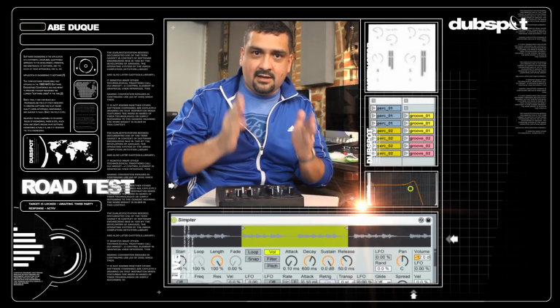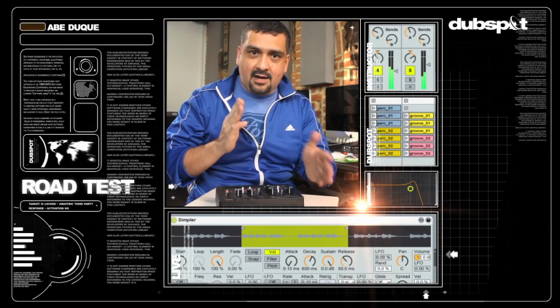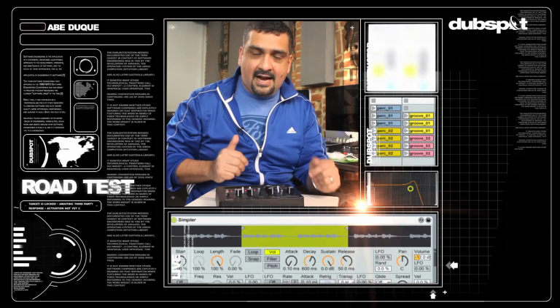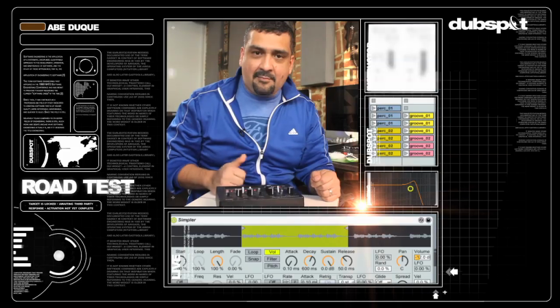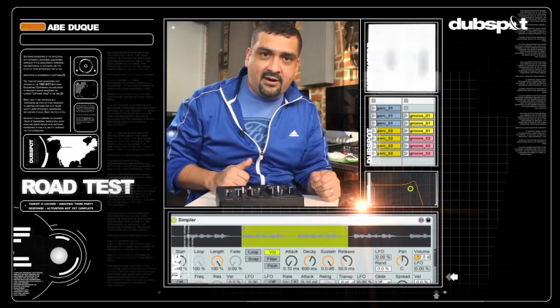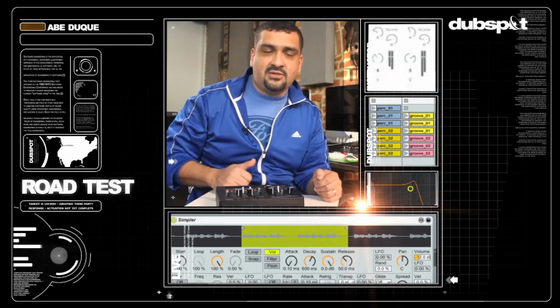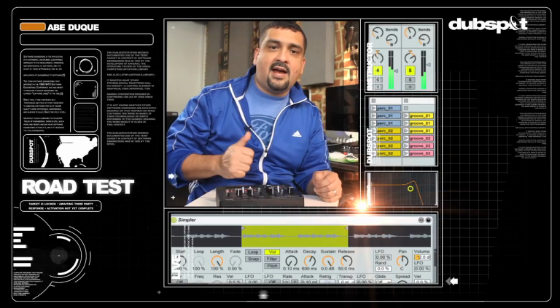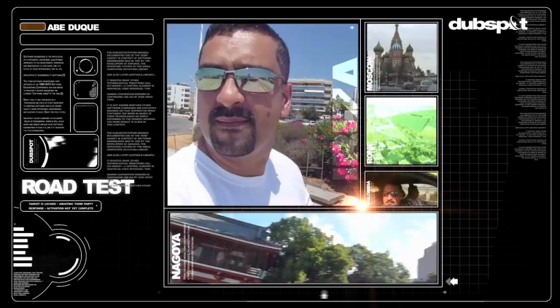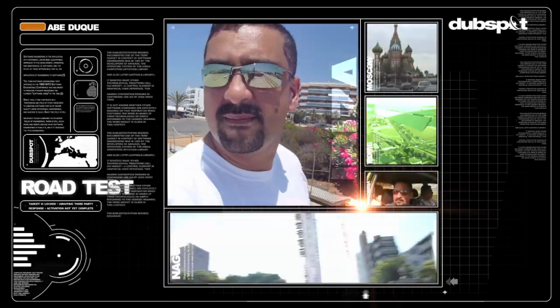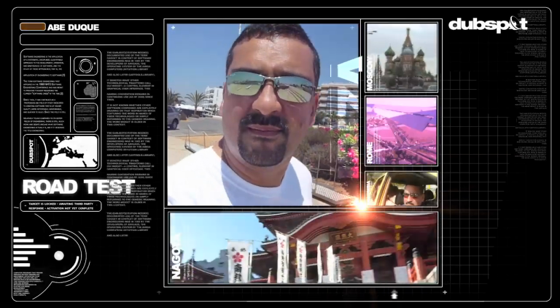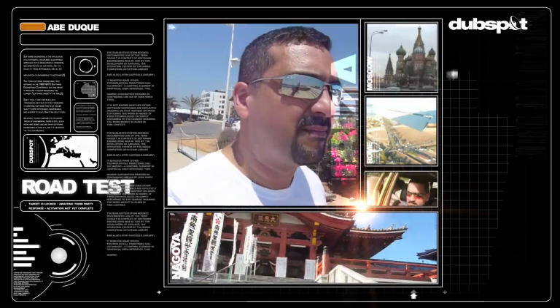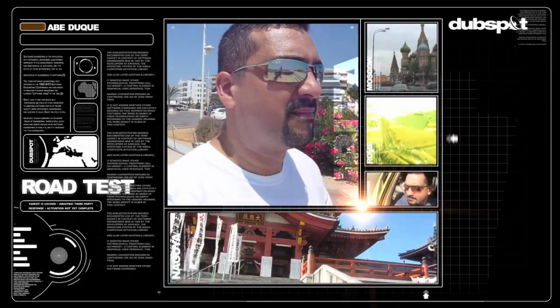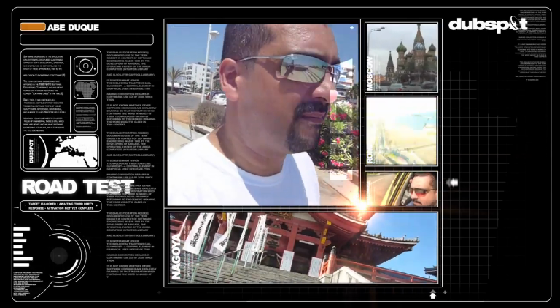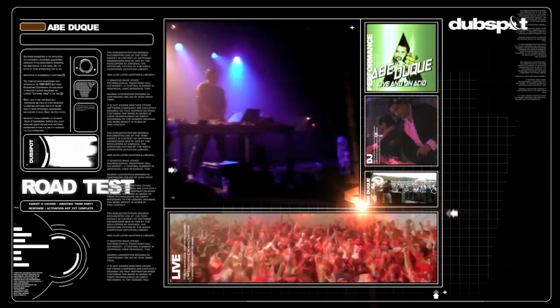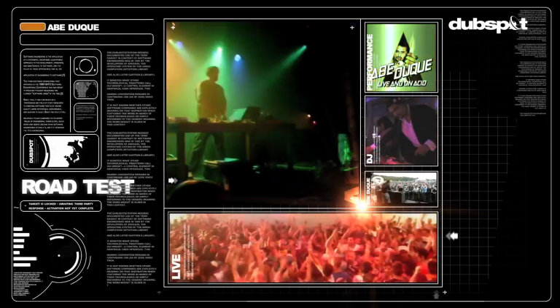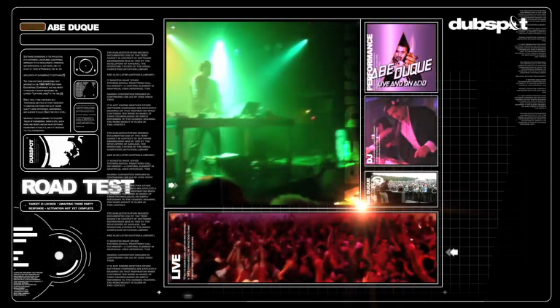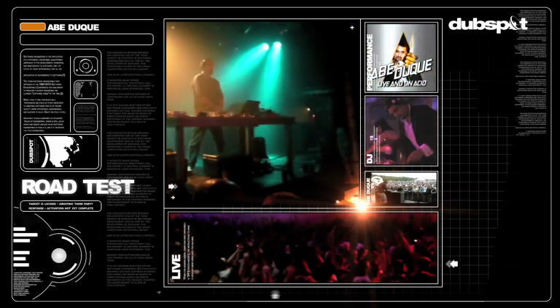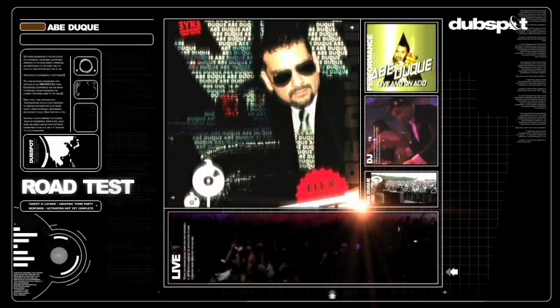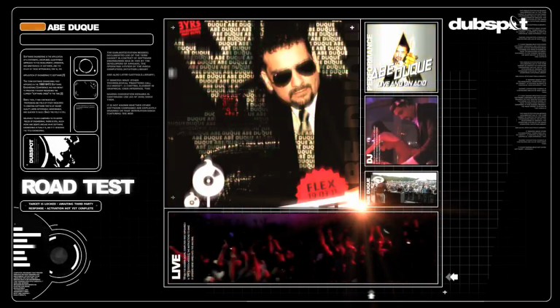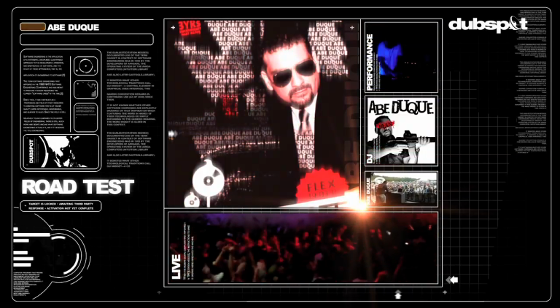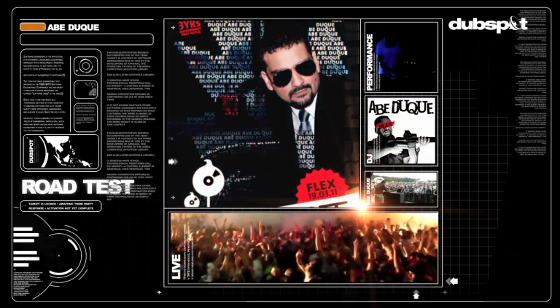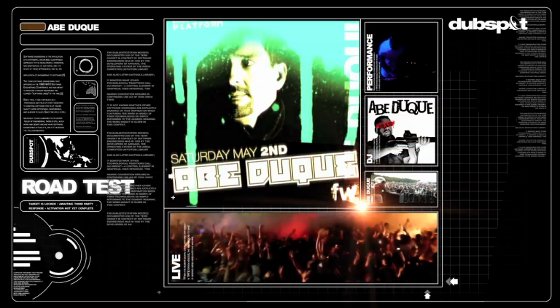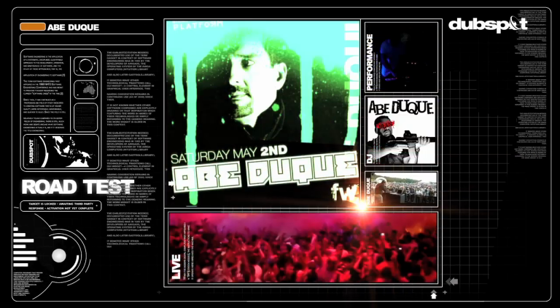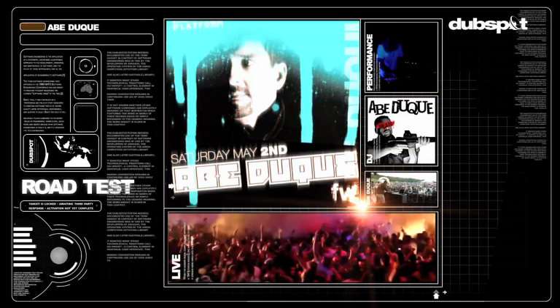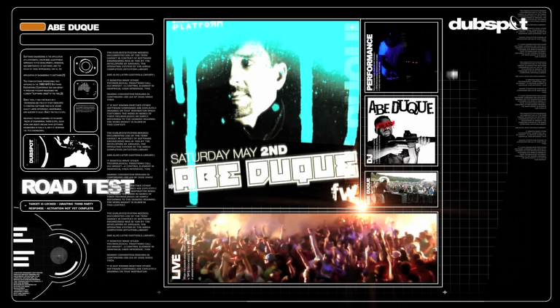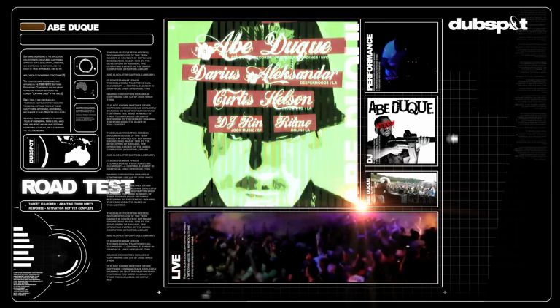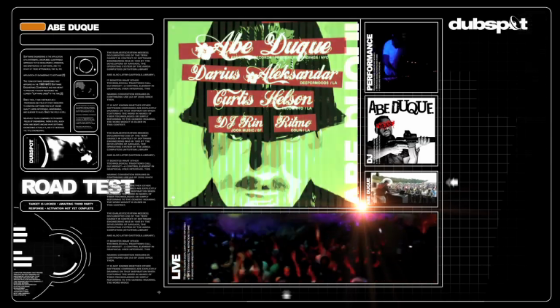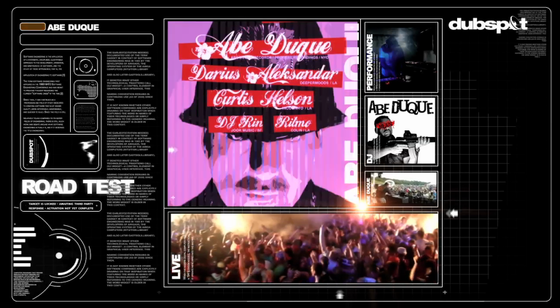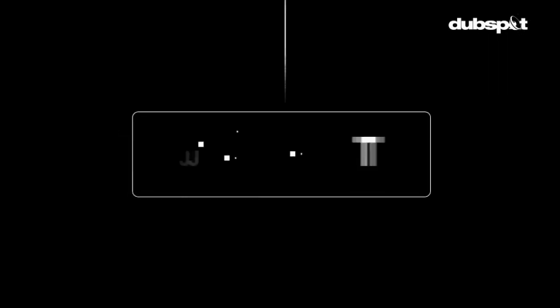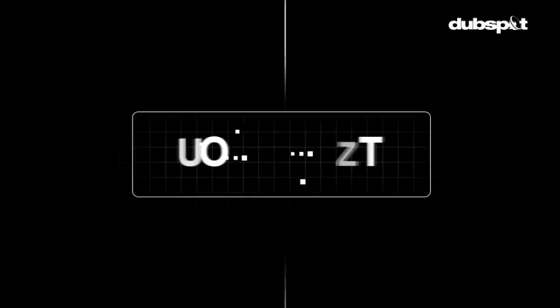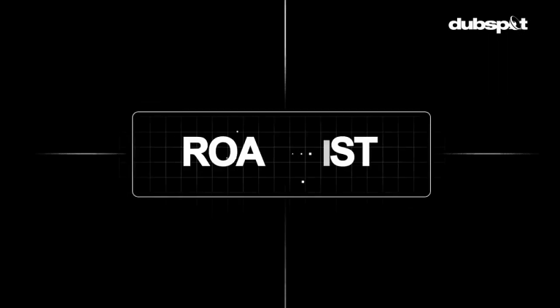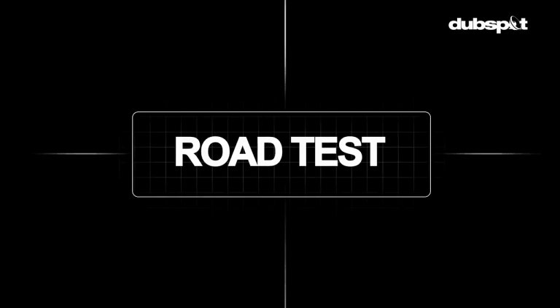I teach, I travel, I DJ. I'm Abe Duquet. This is Abe's Road Test.